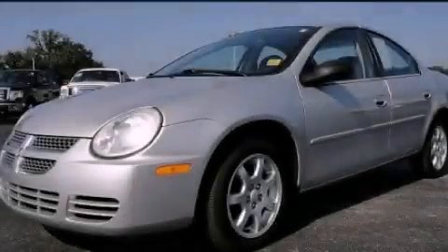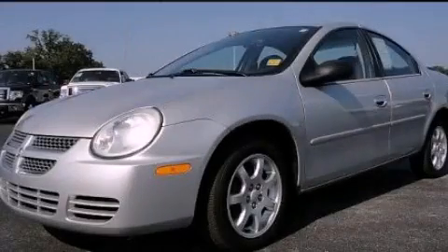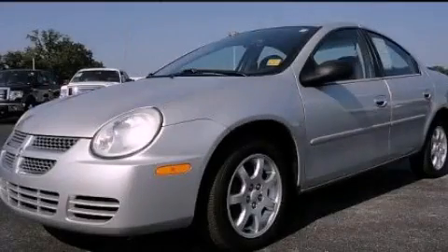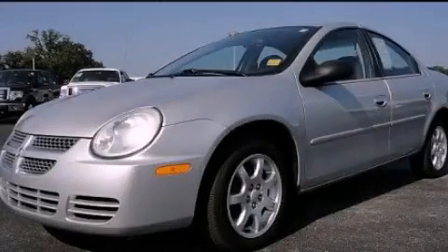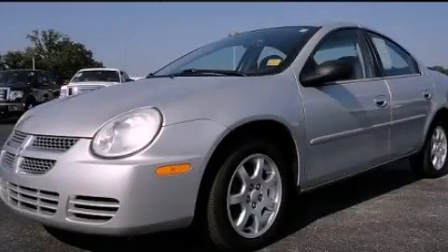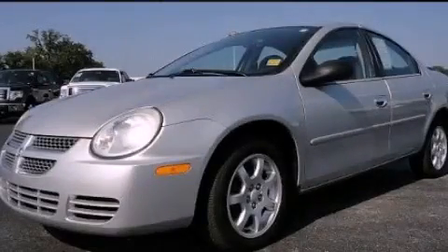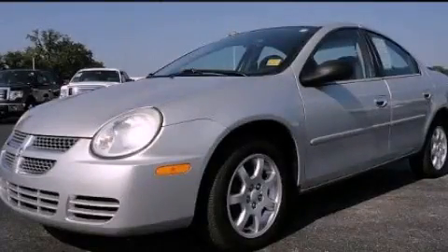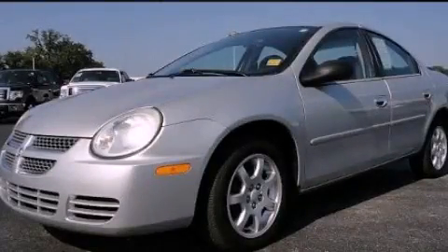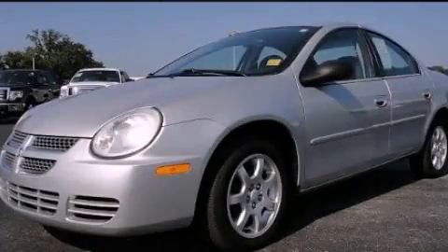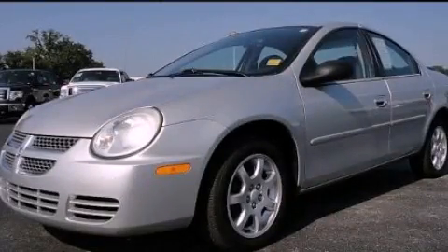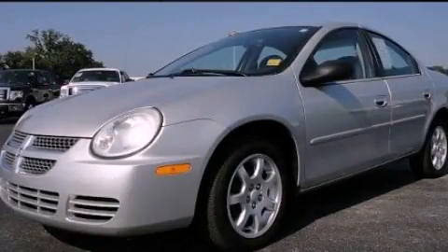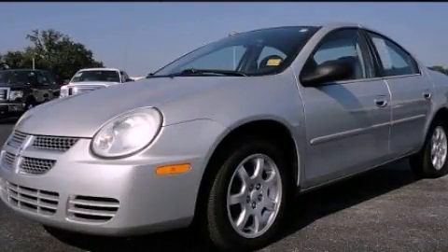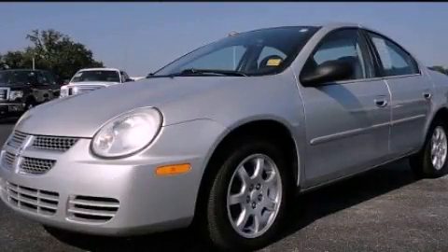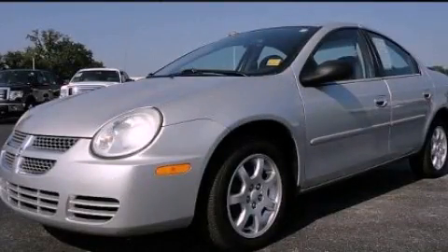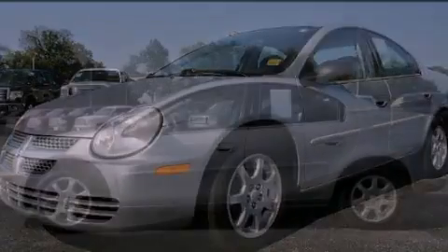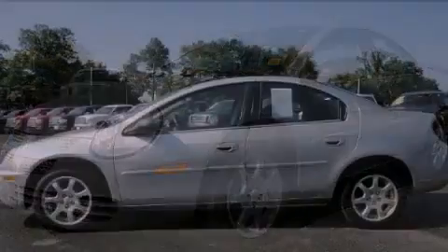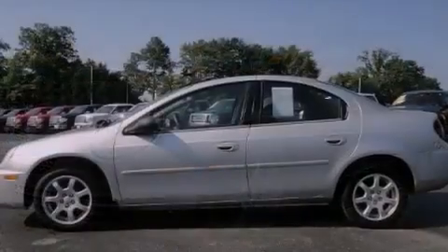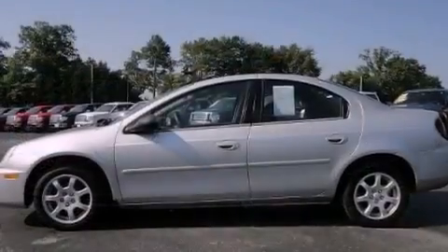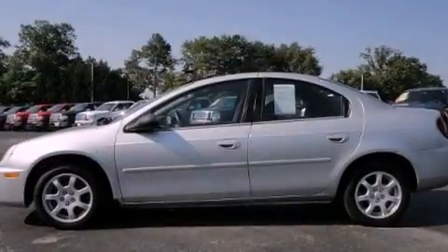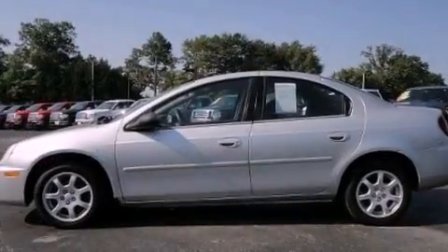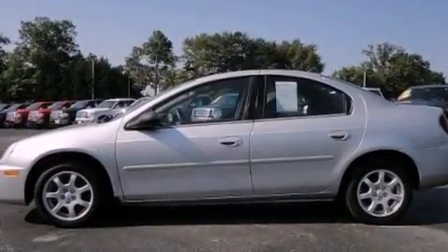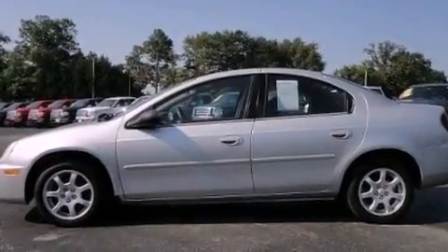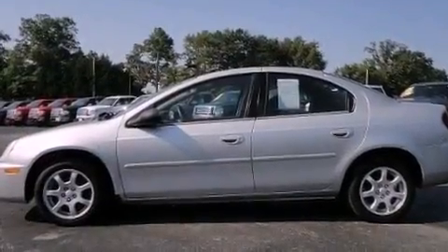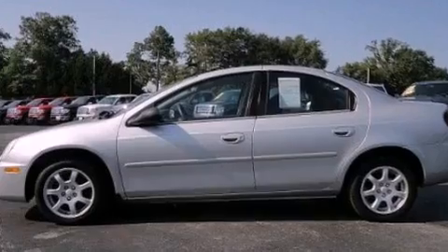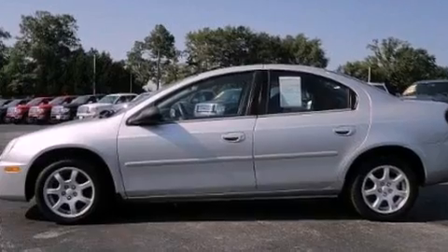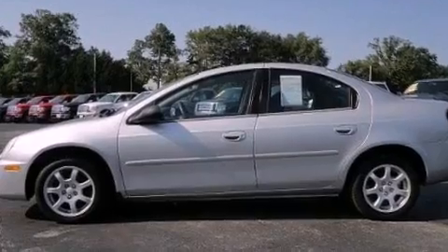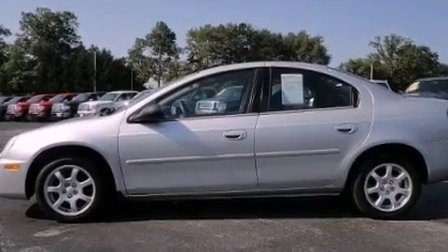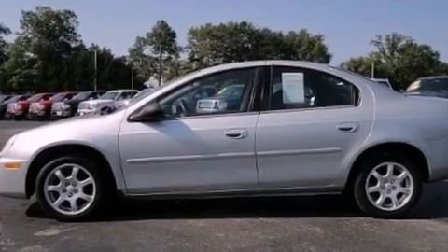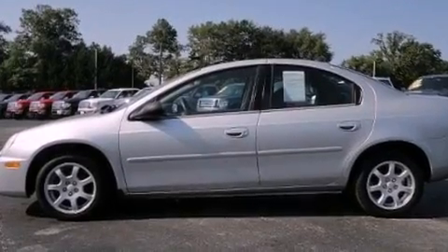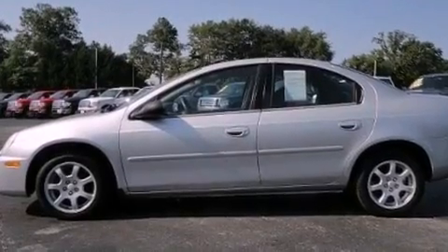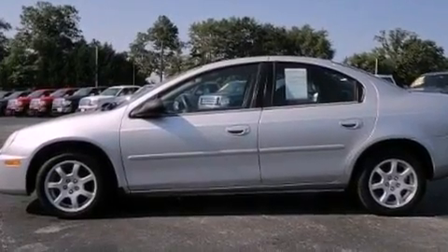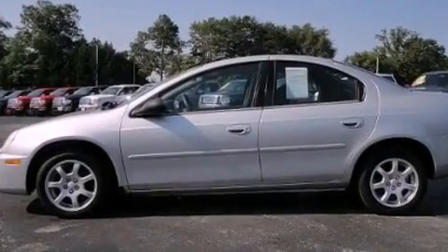This is a 2005 Dodge Neon. It has a 2.0-liter four-cylinder engine and an automatic transmission.